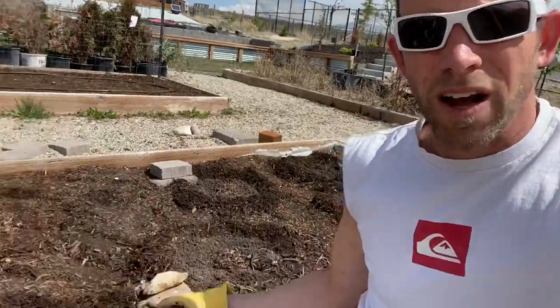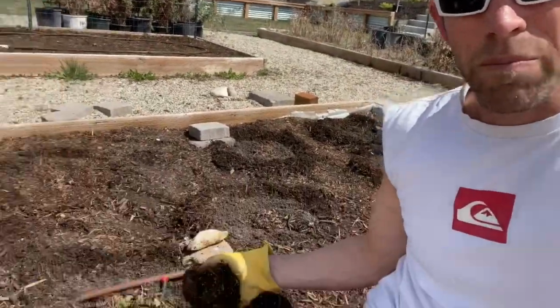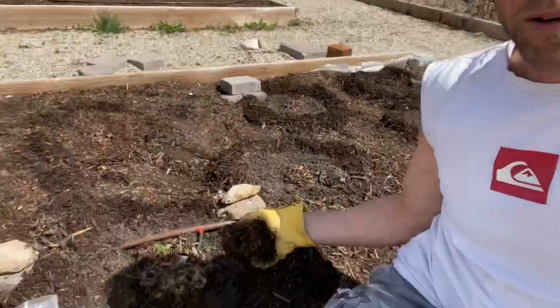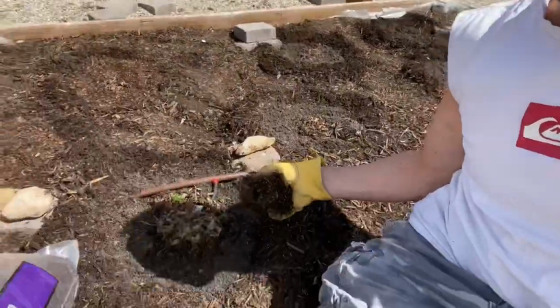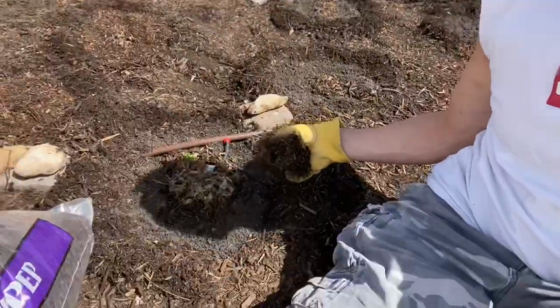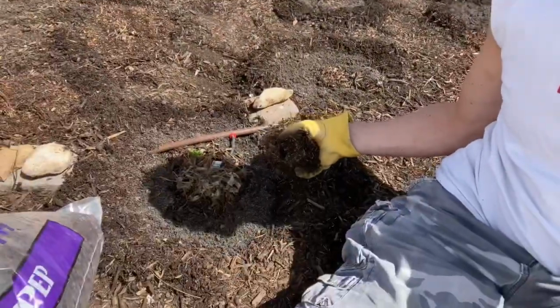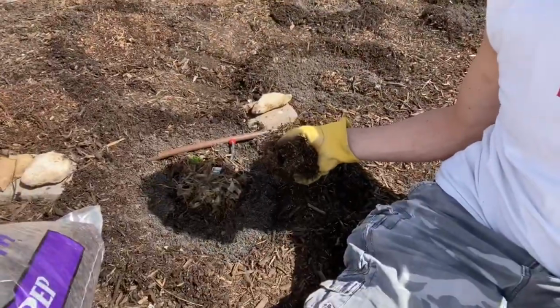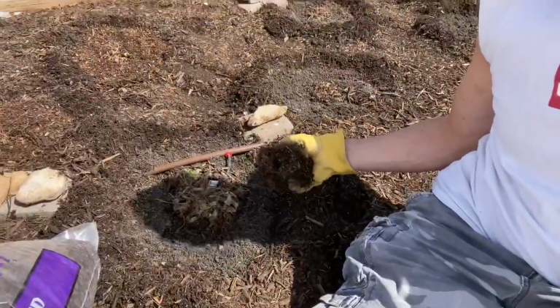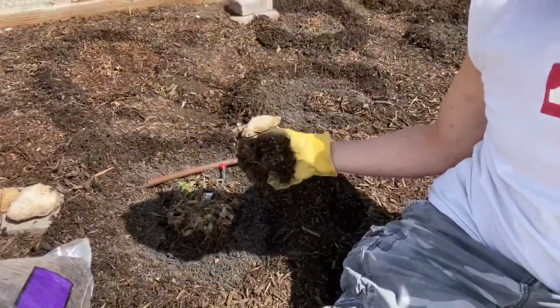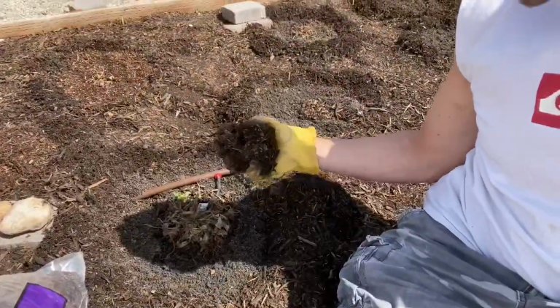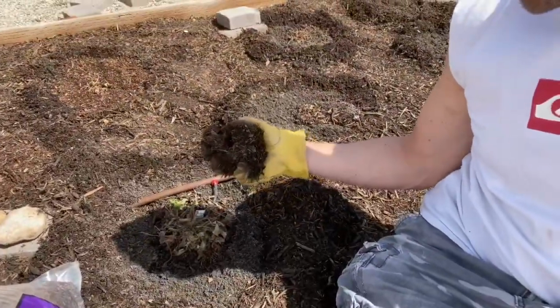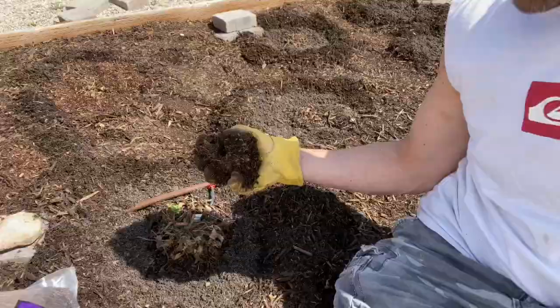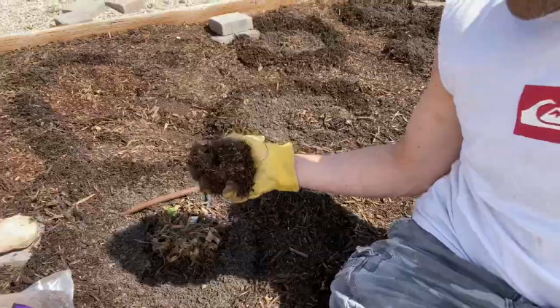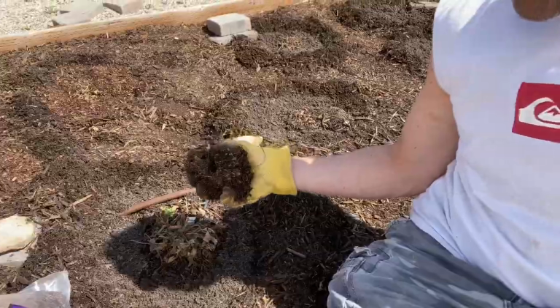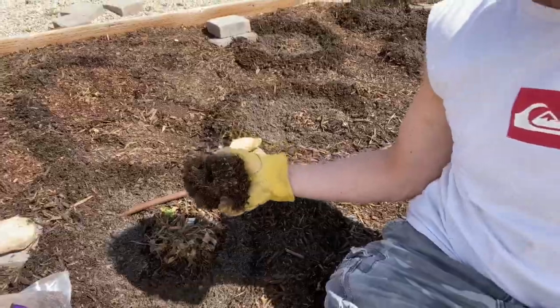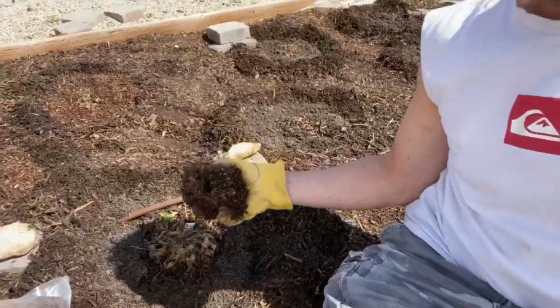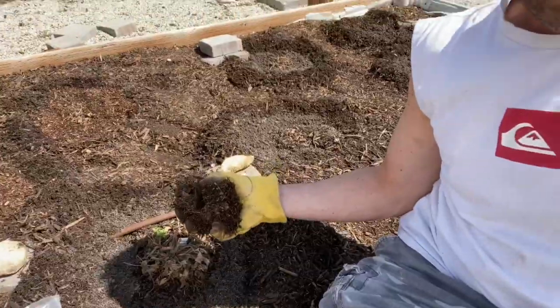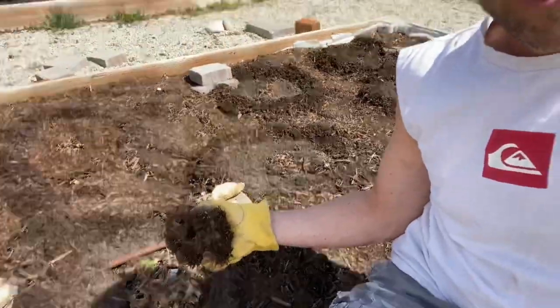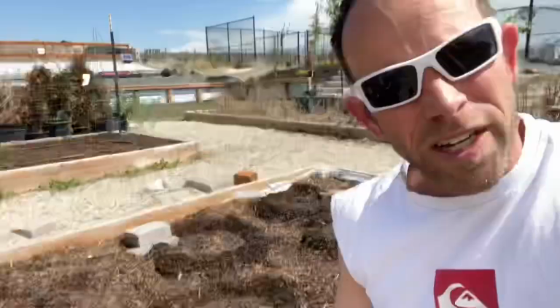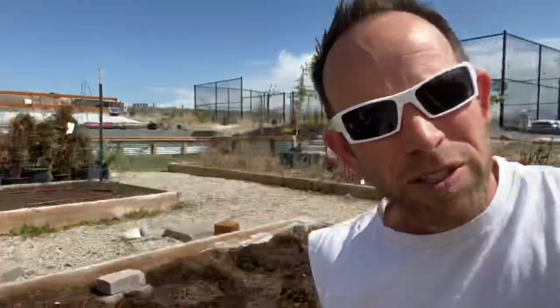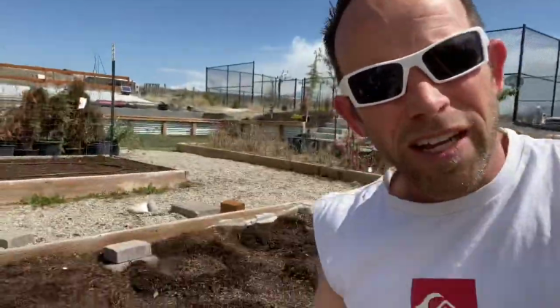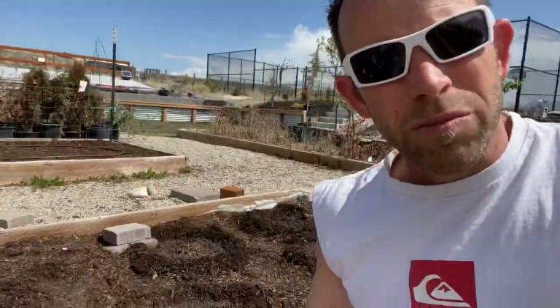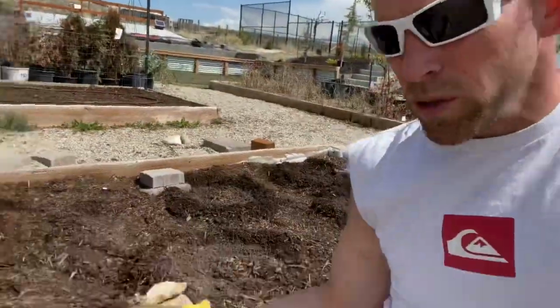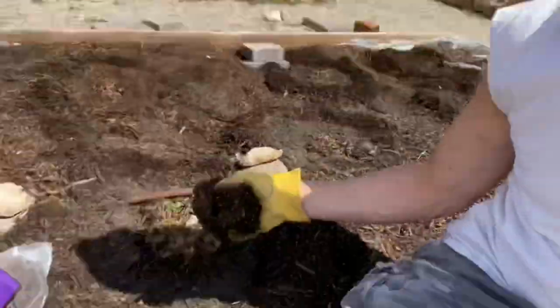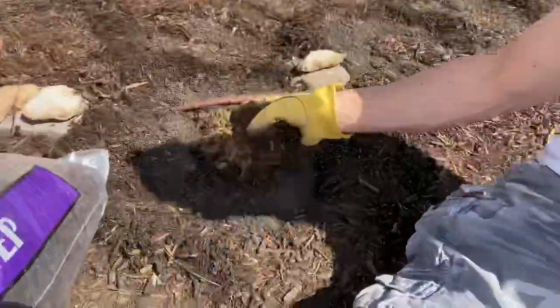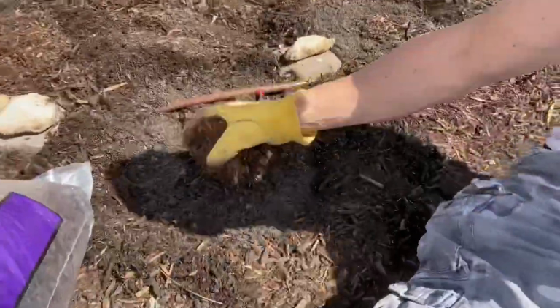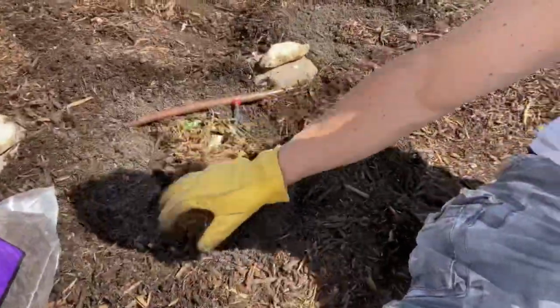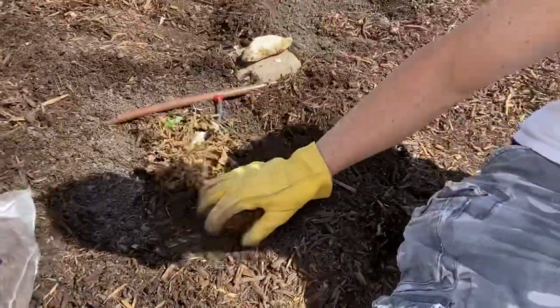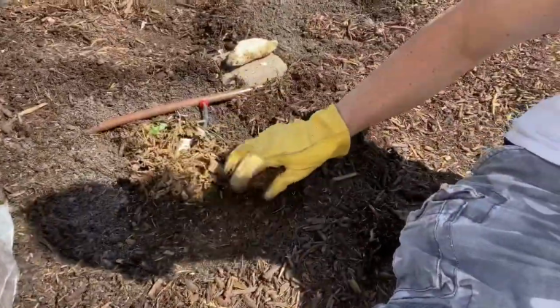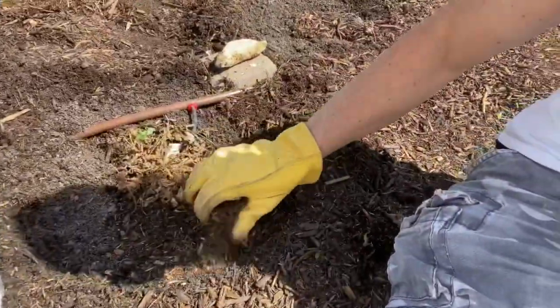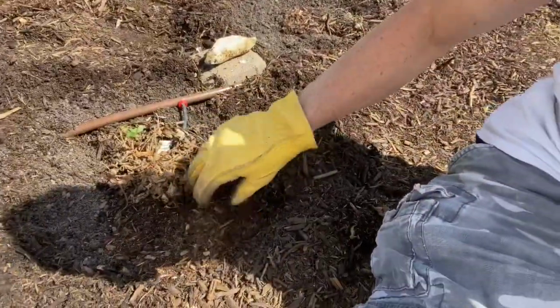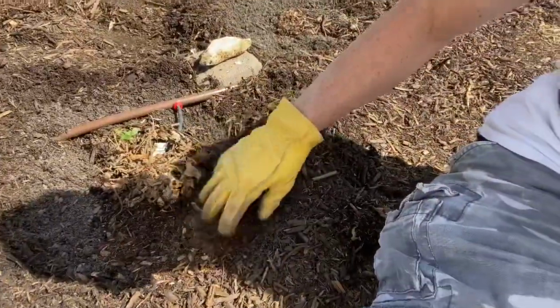Now I'm in the strawberry bed doing the same thing. I've already put the compost around the strawberries, and now I have some mulch that I'm spreading around as well.